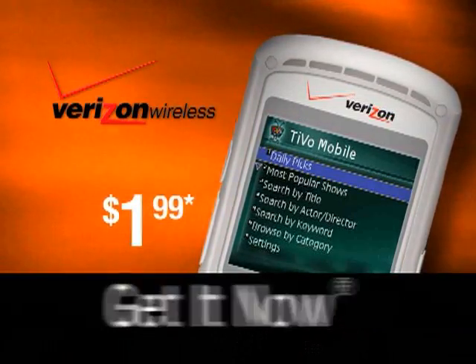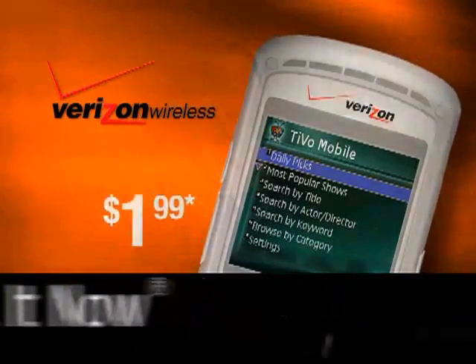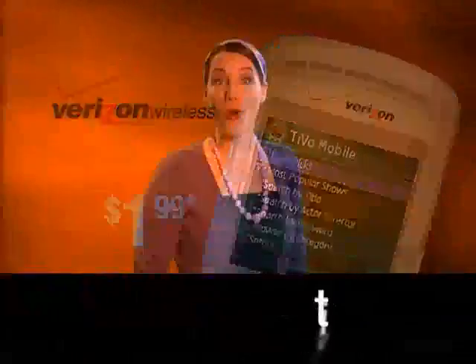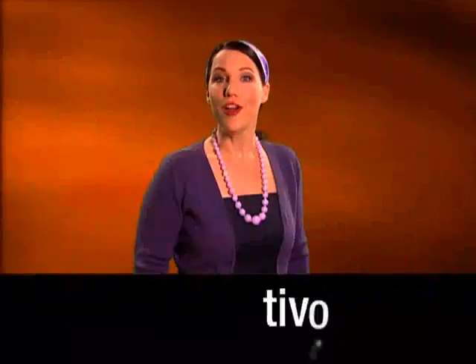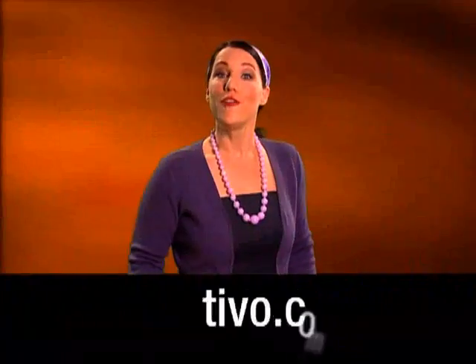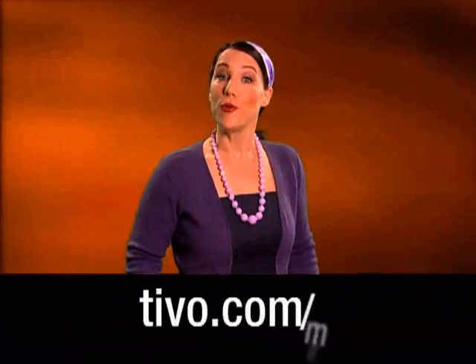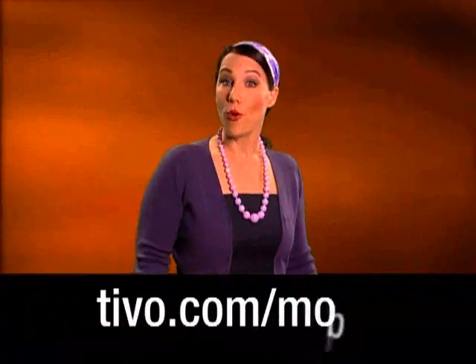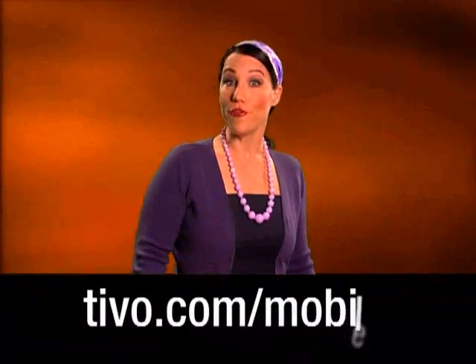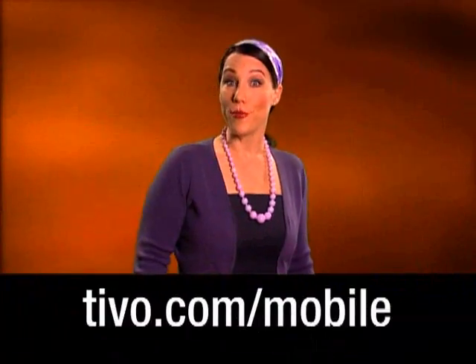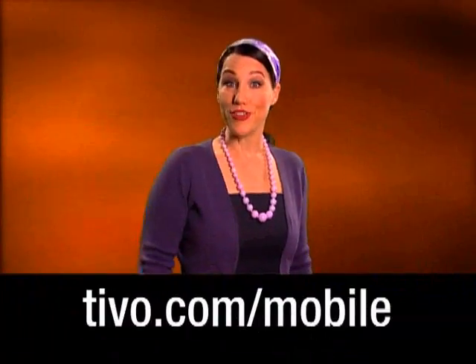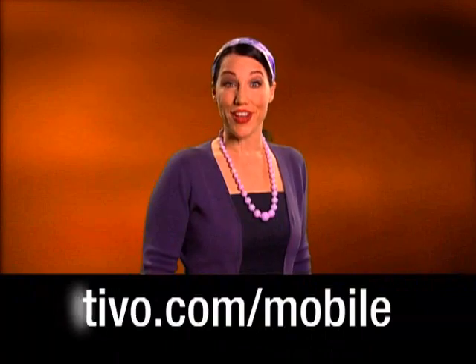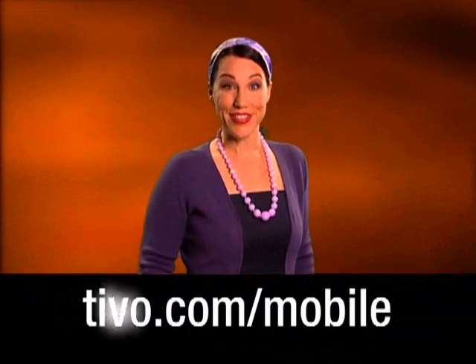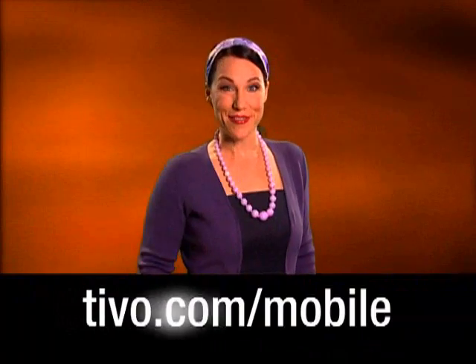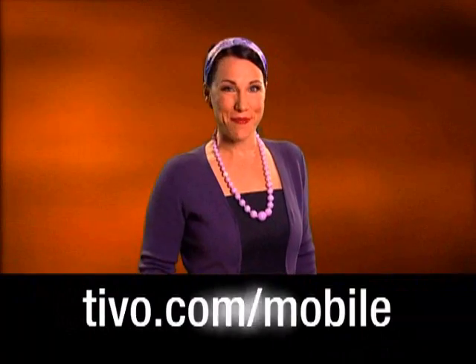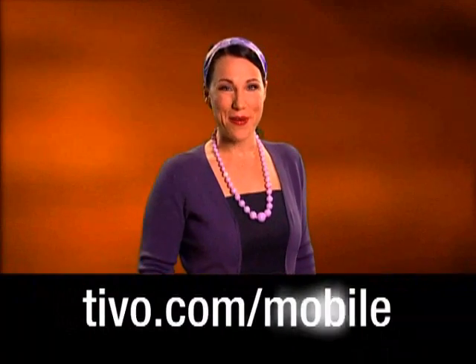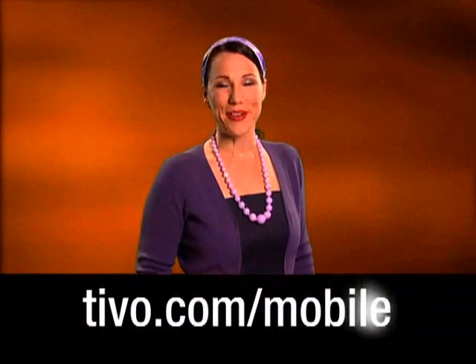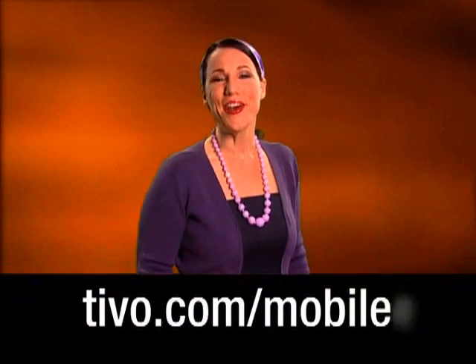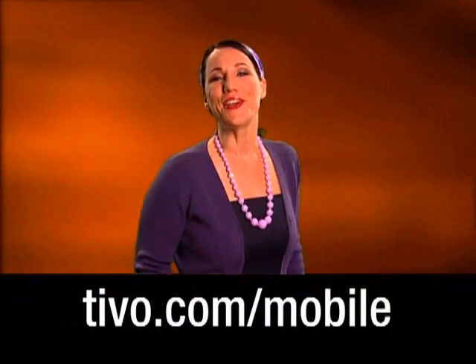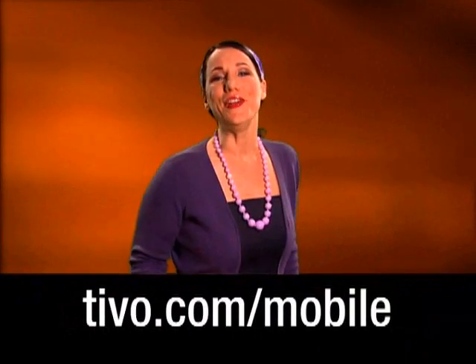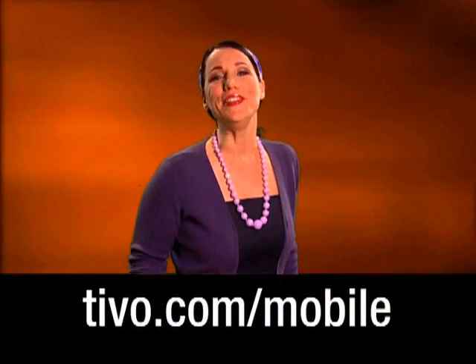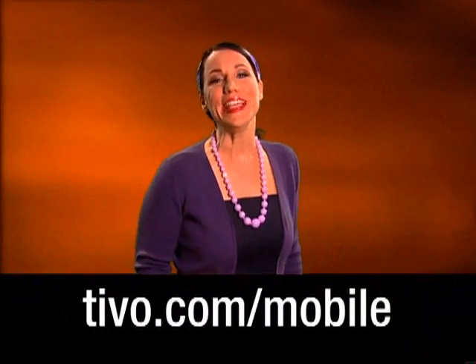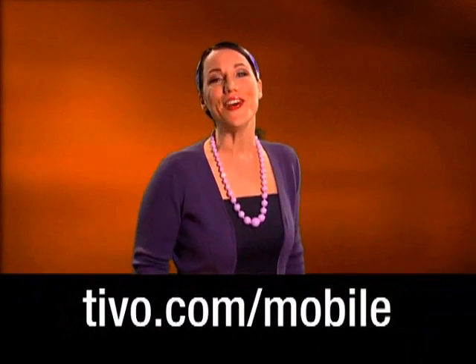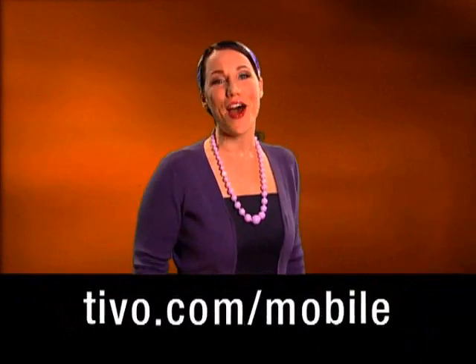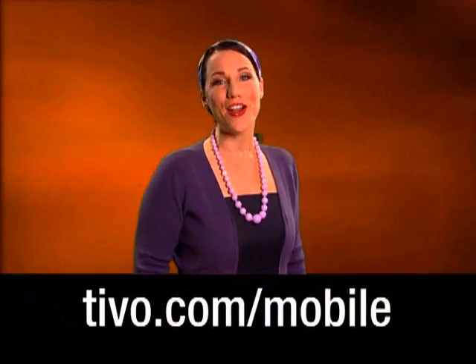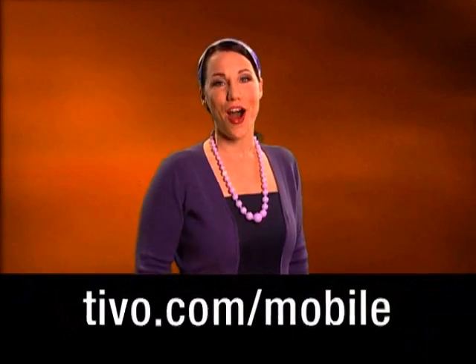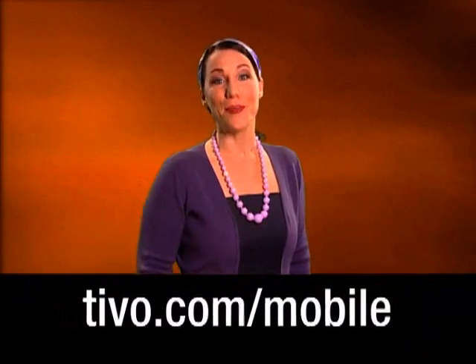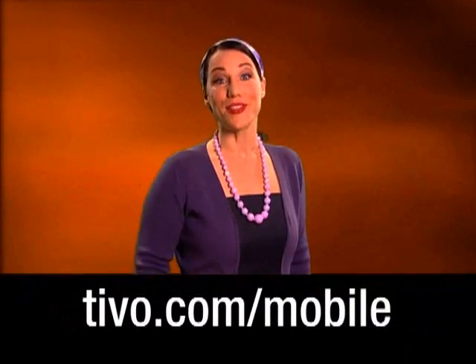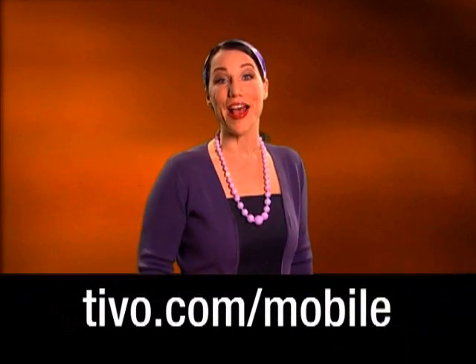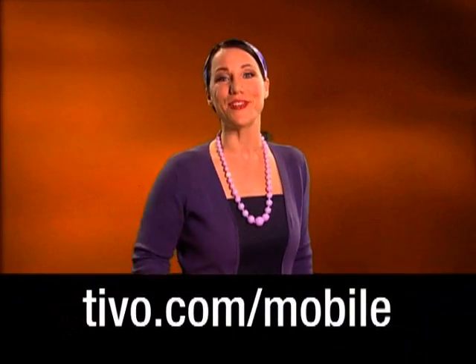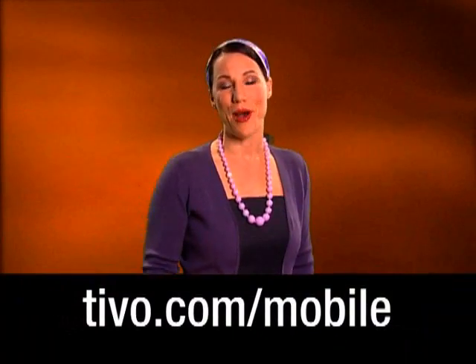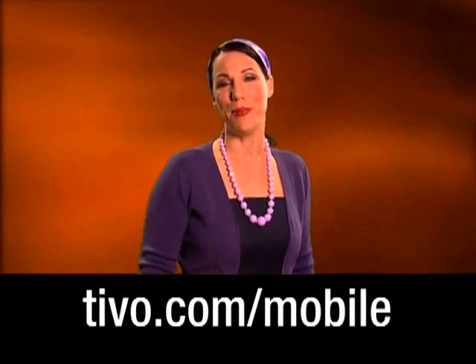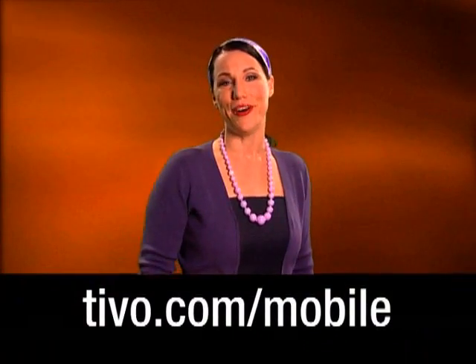Or, for more information on TiVo Mobile, go to tivo.com/mobile.